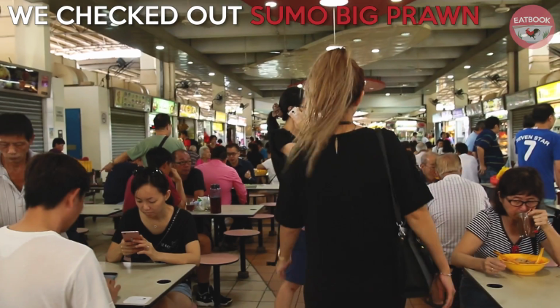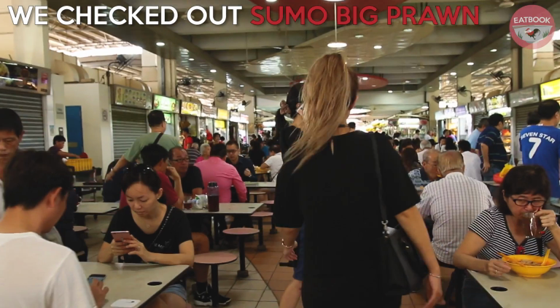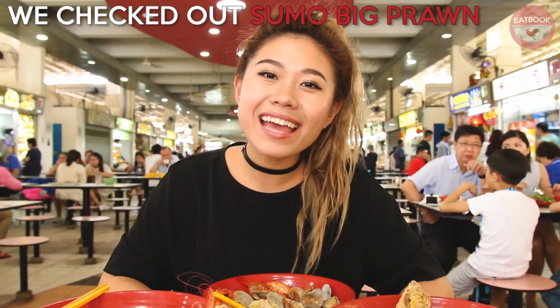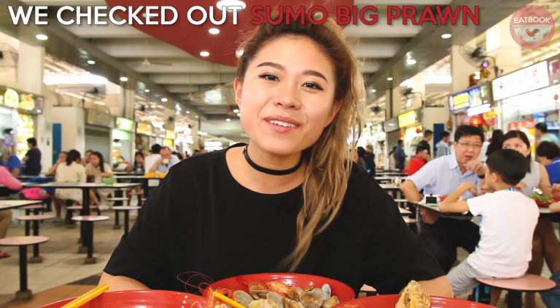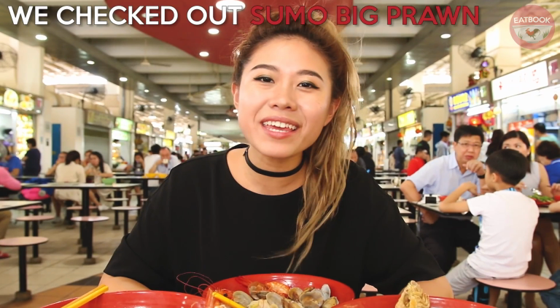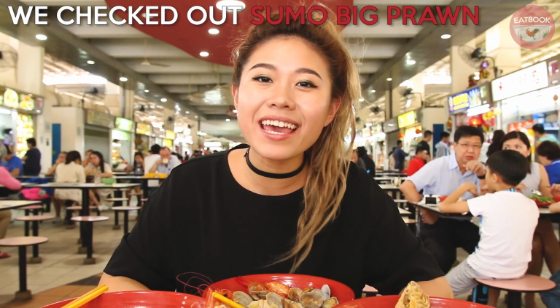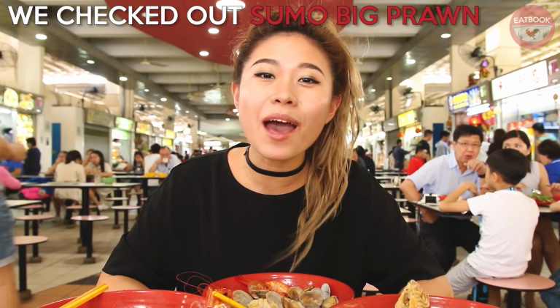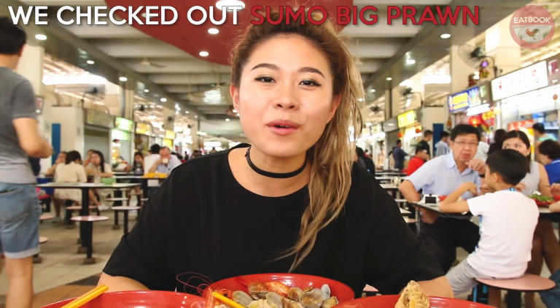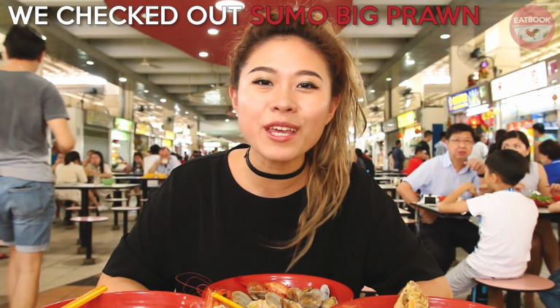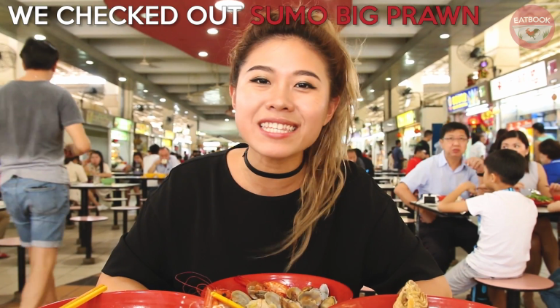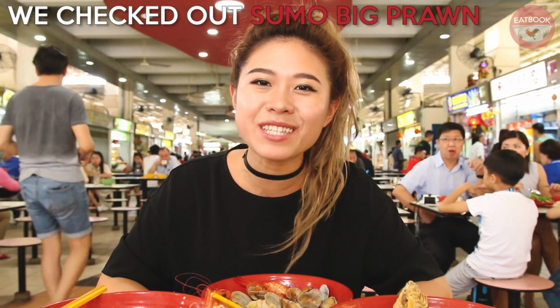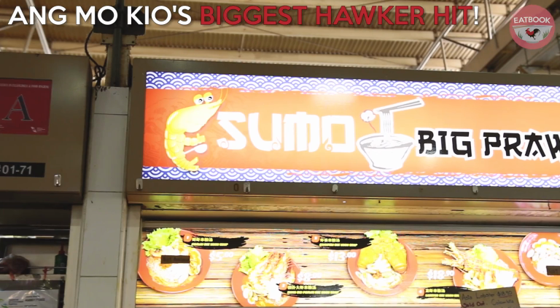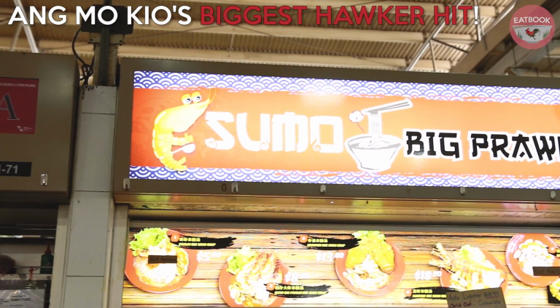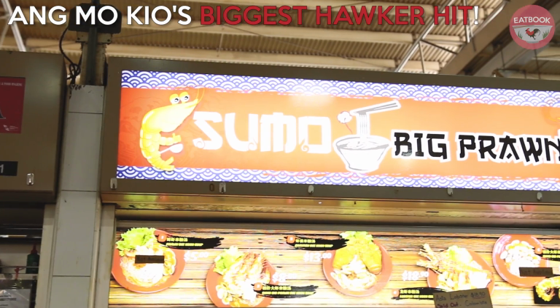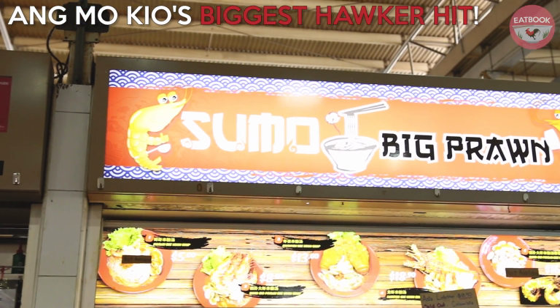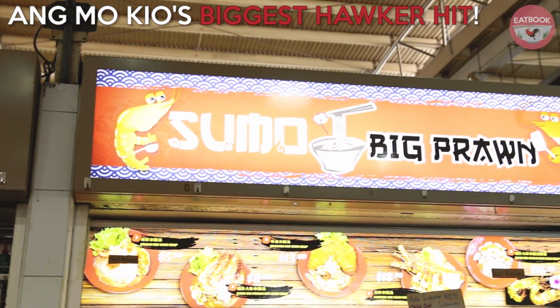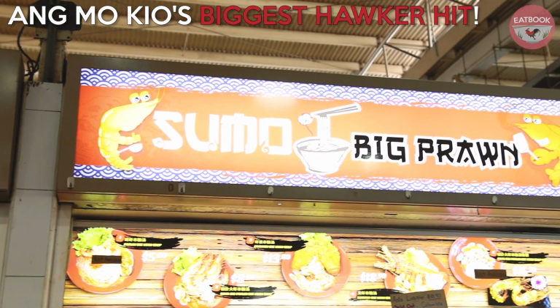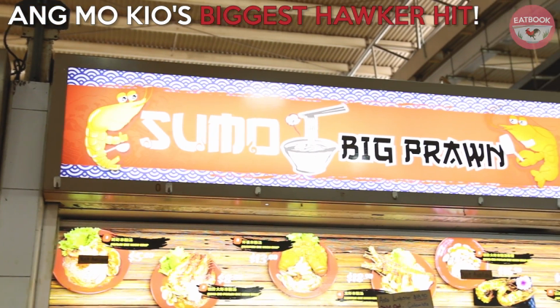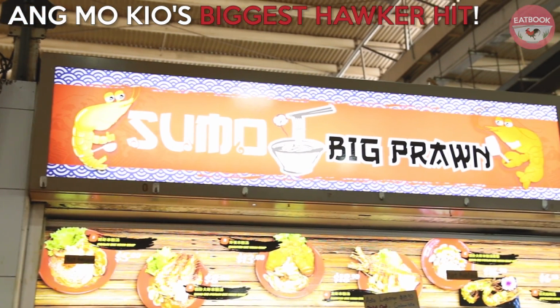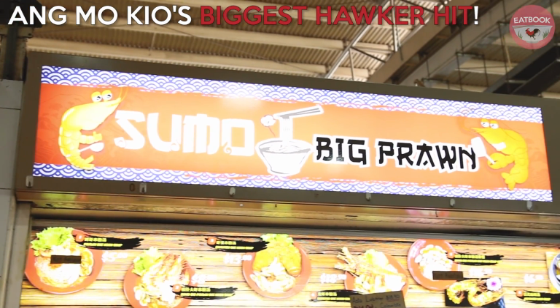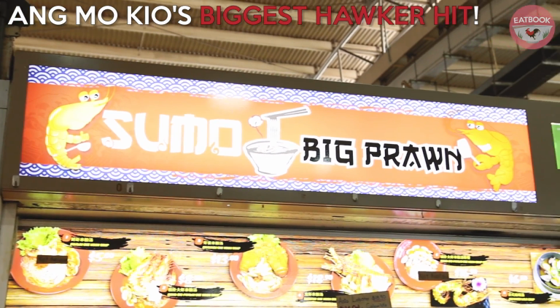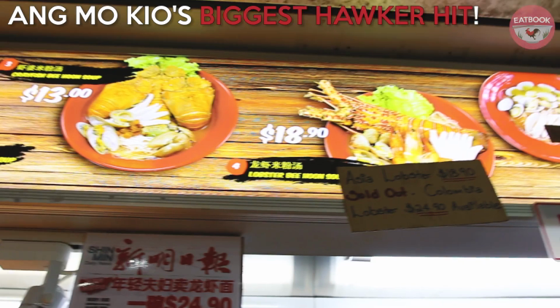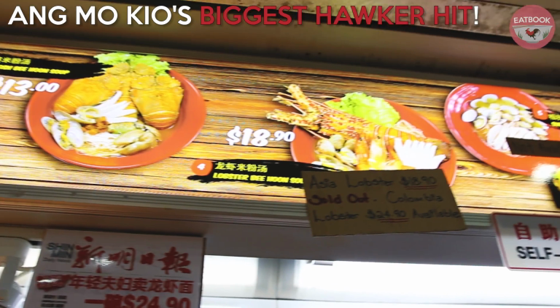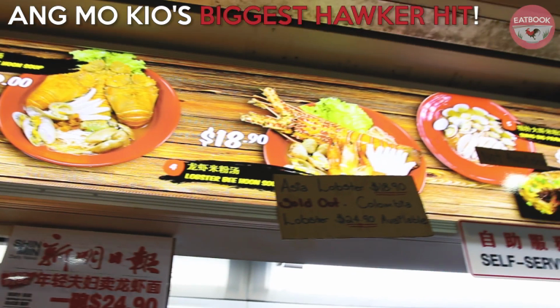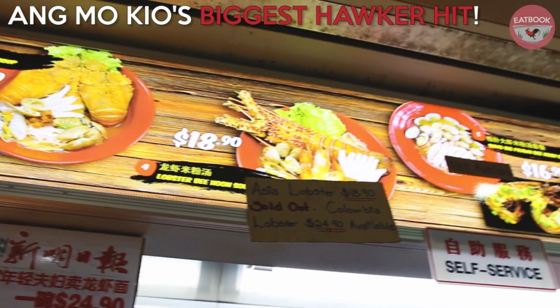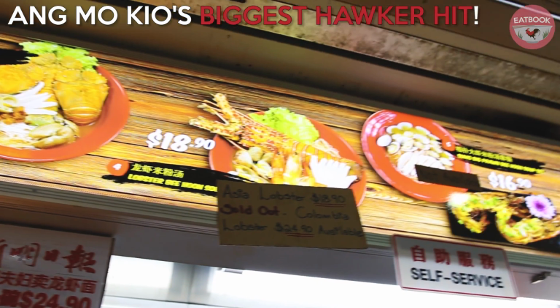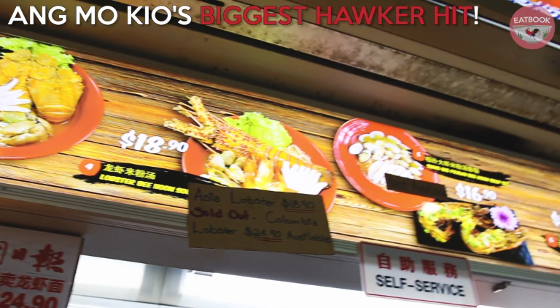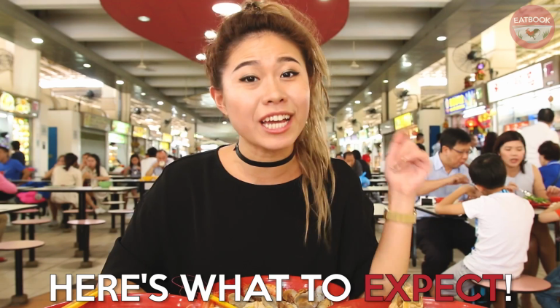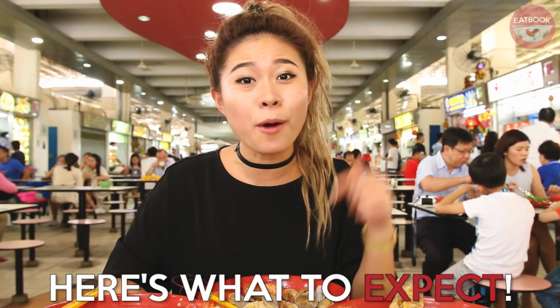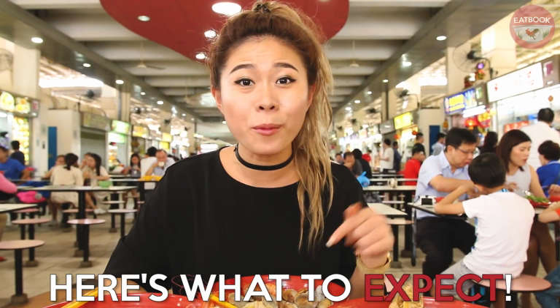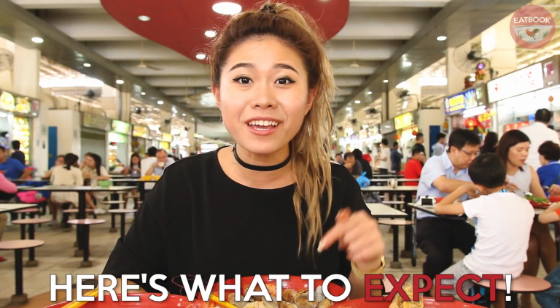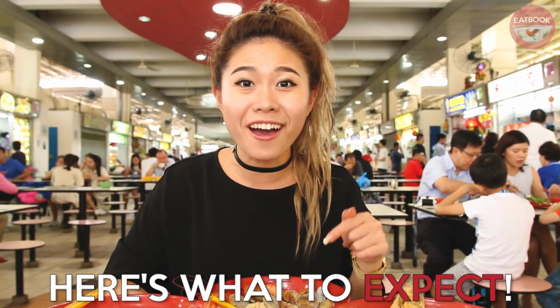Hi, so we're here at Amokyo 68 Market to visit some more baked prawns. Check out what we got!